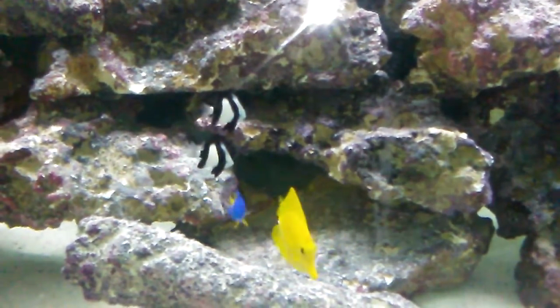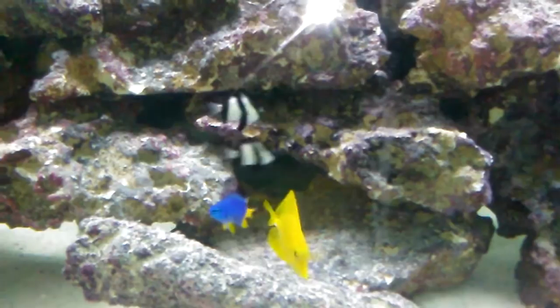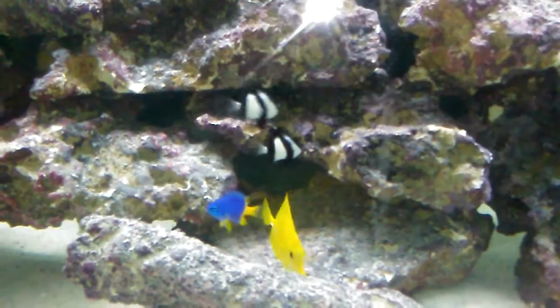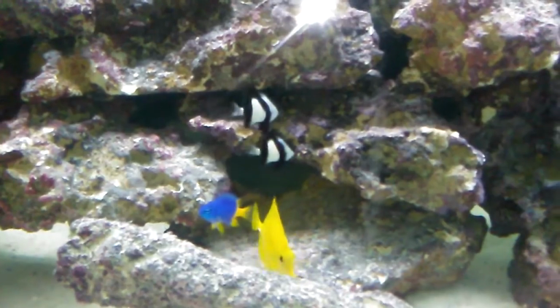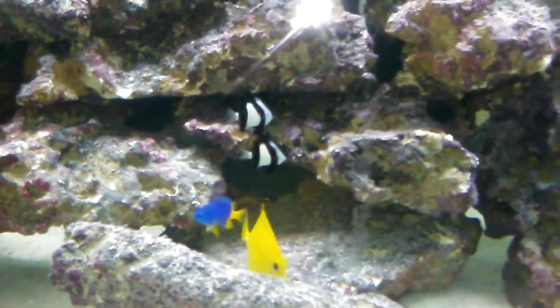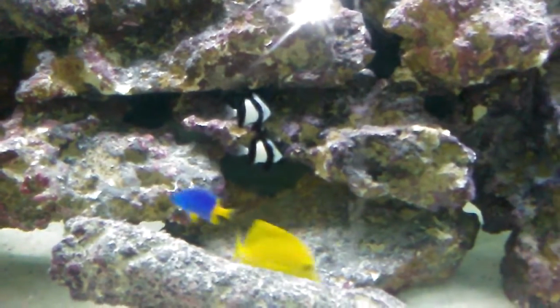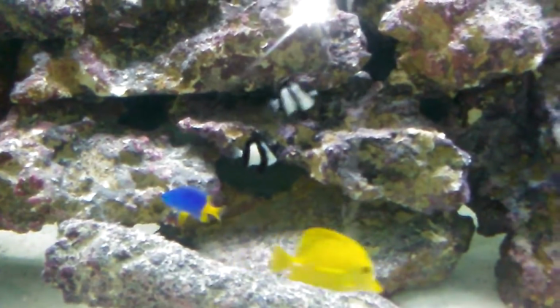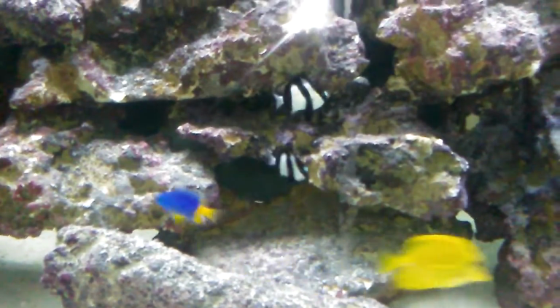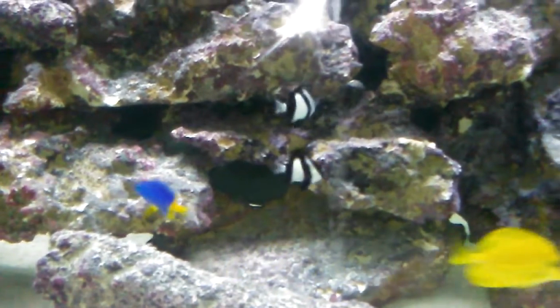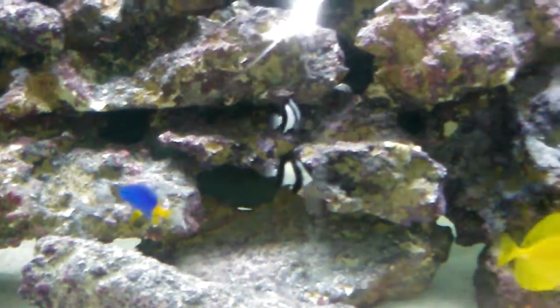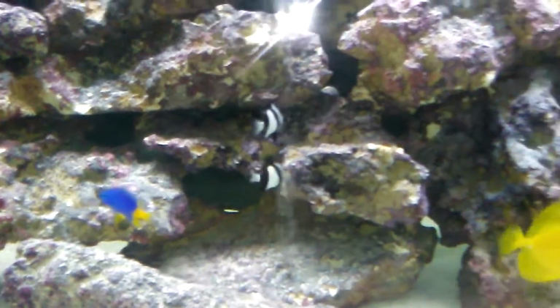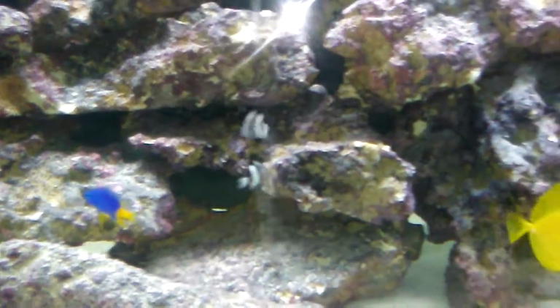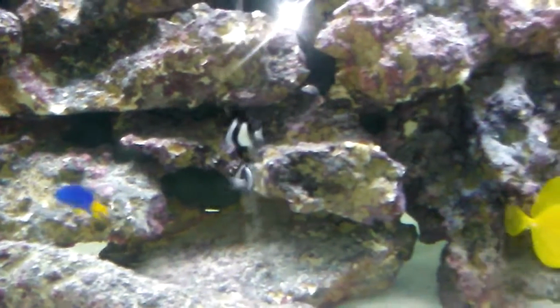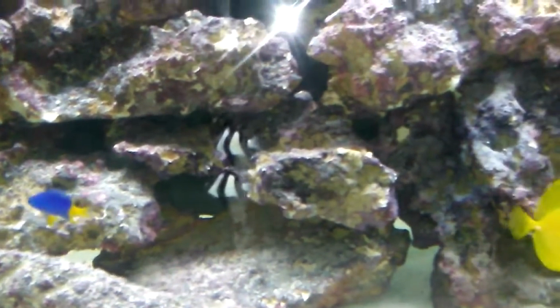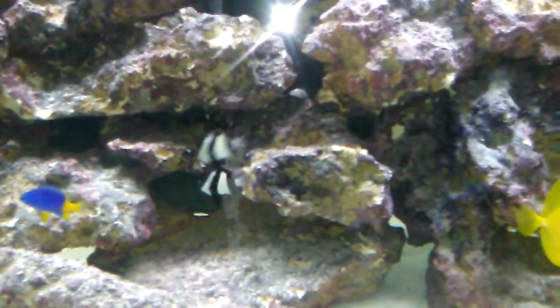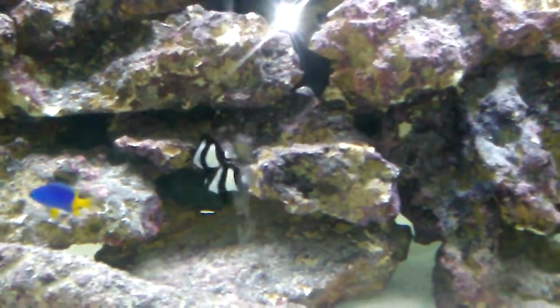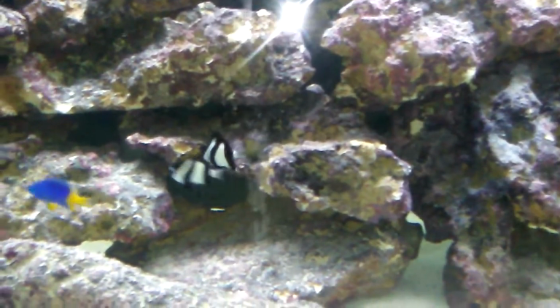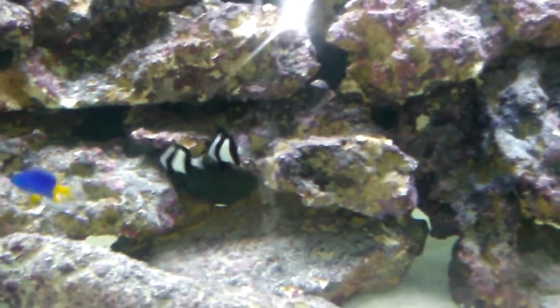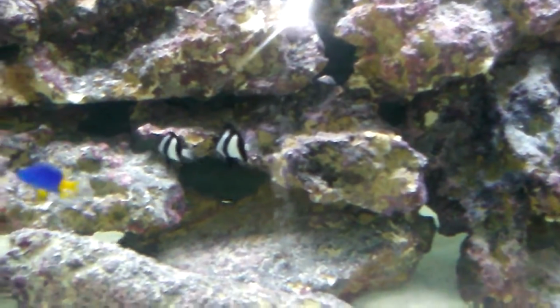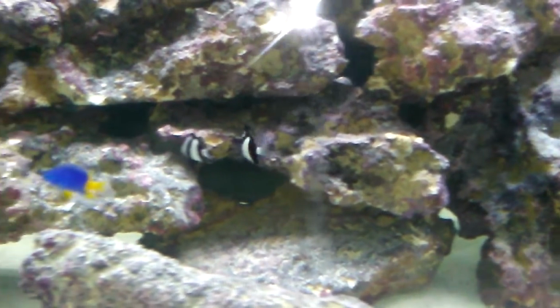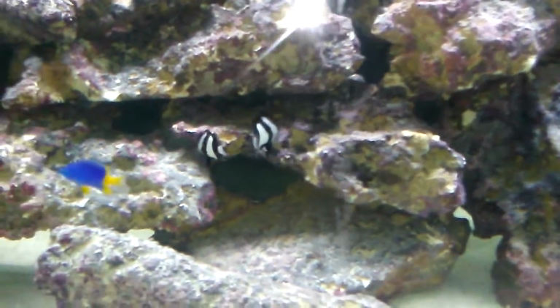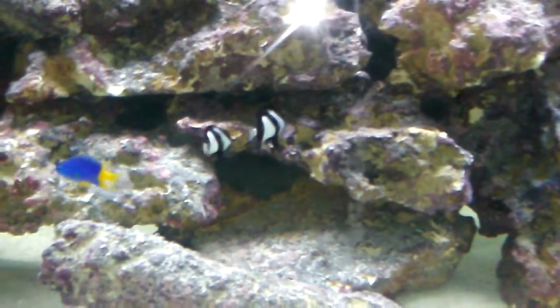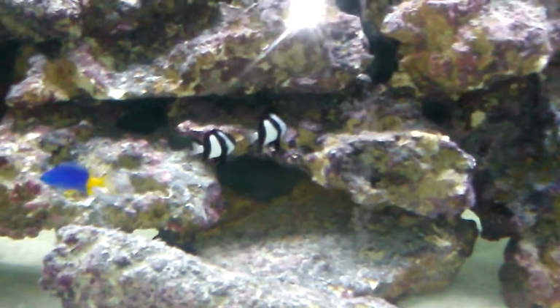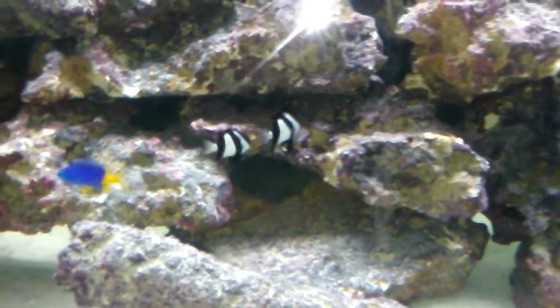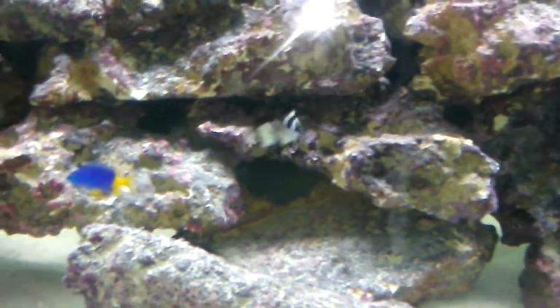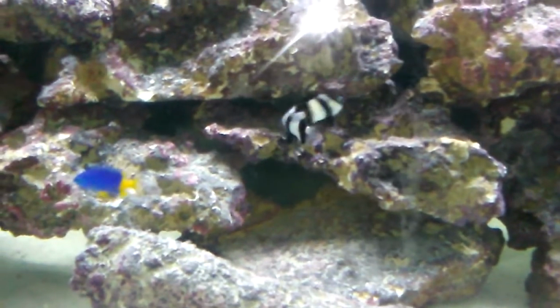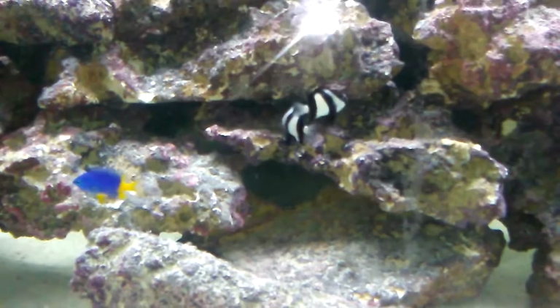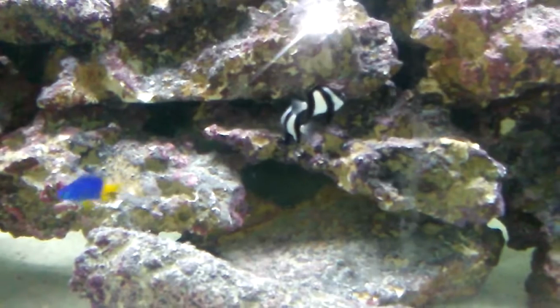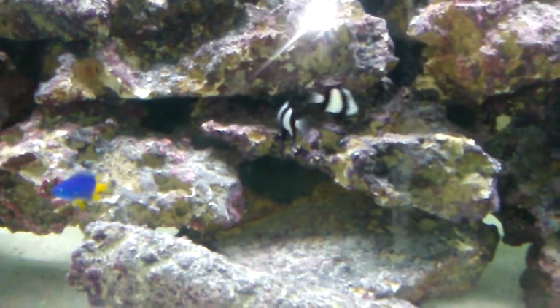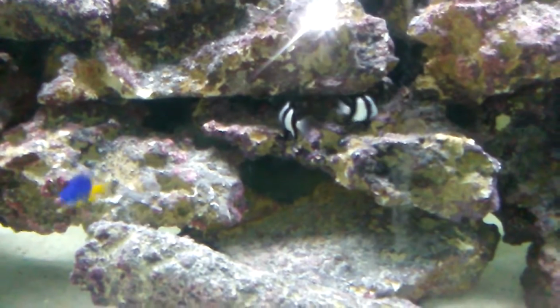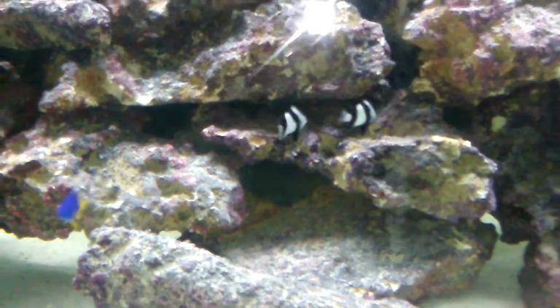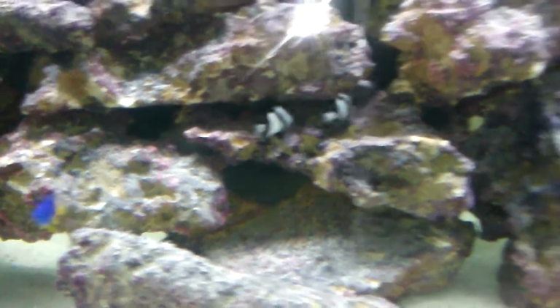I'm liking them. I think I'm going to keep them if they survive with the lionfish — but they should.